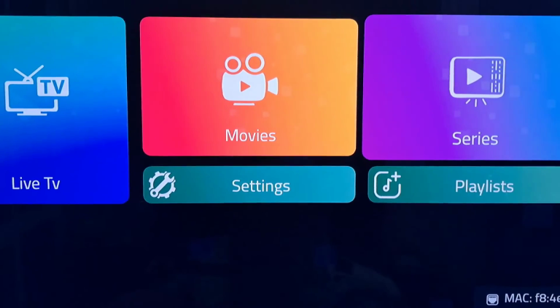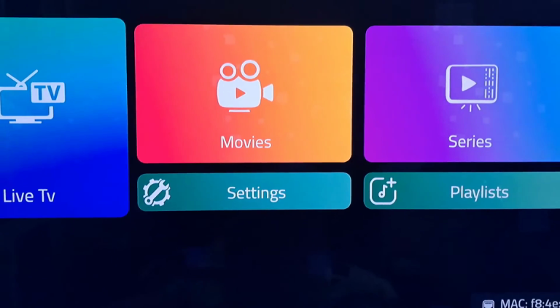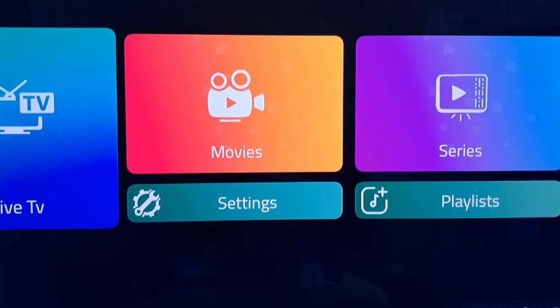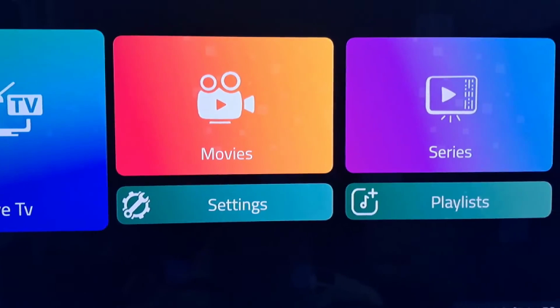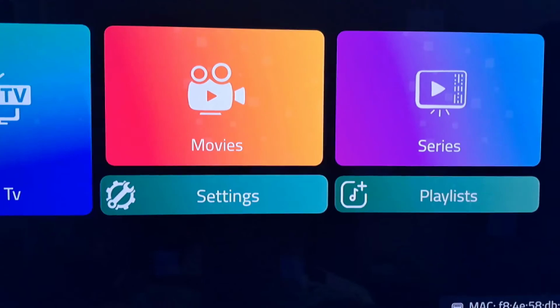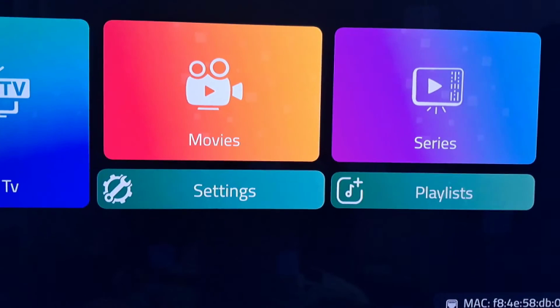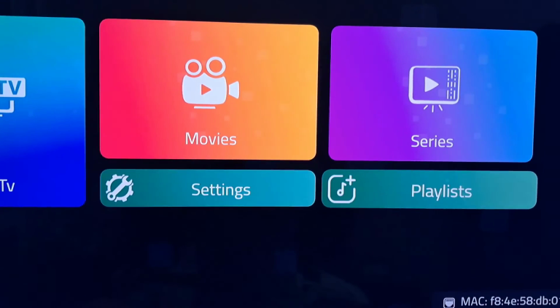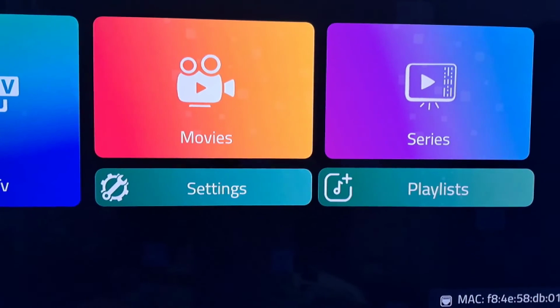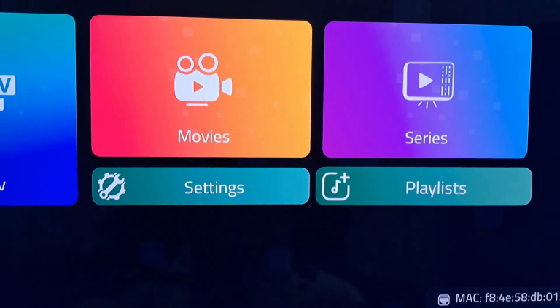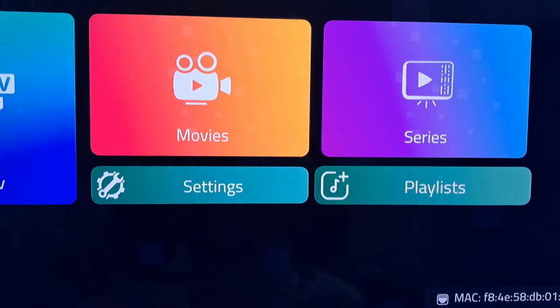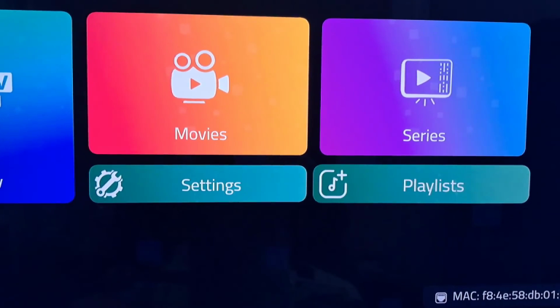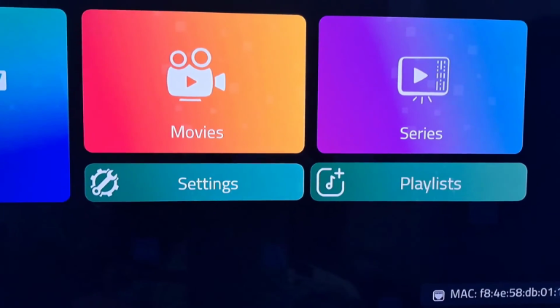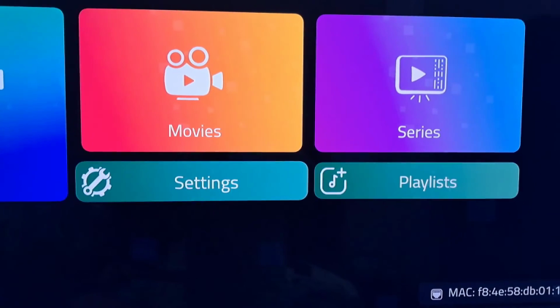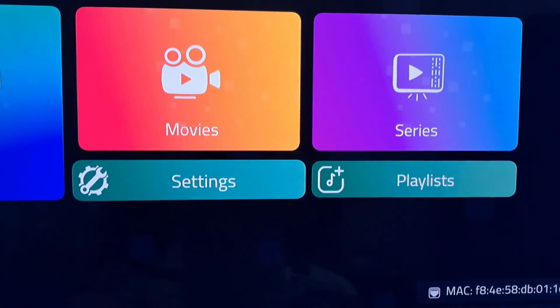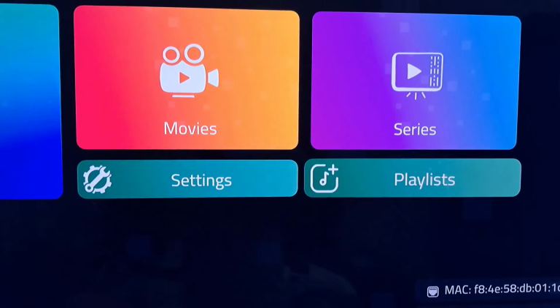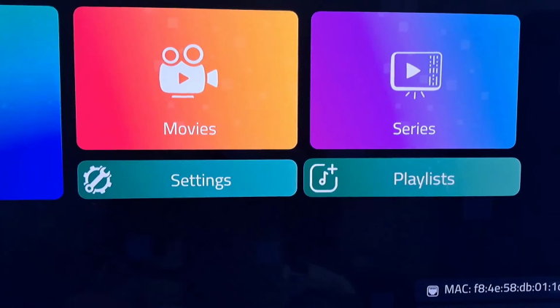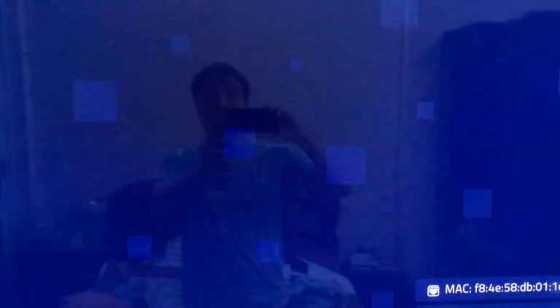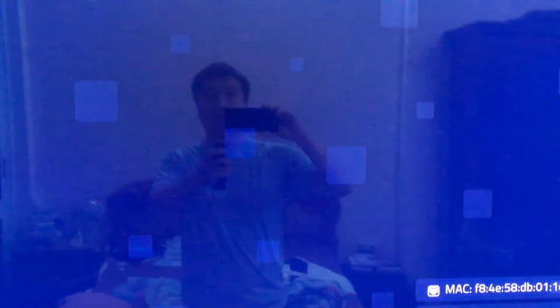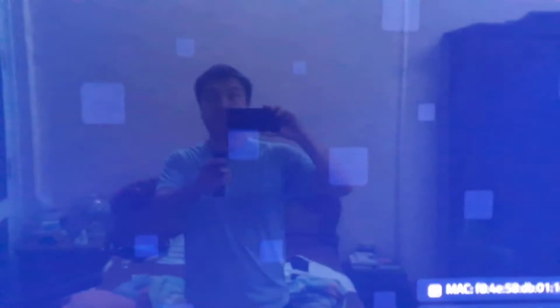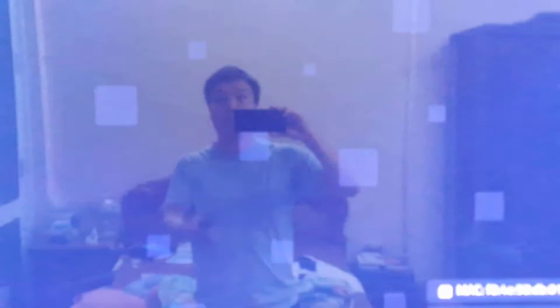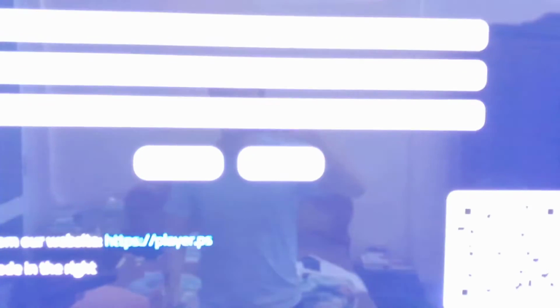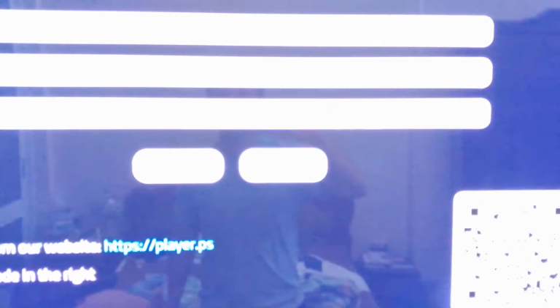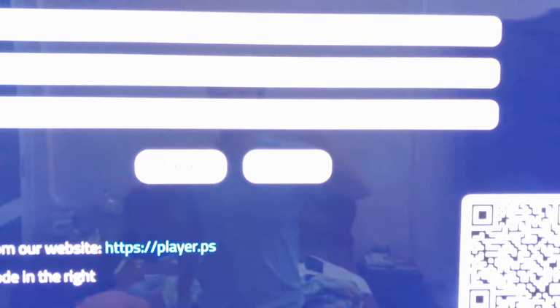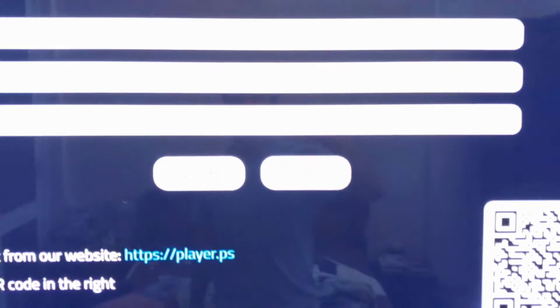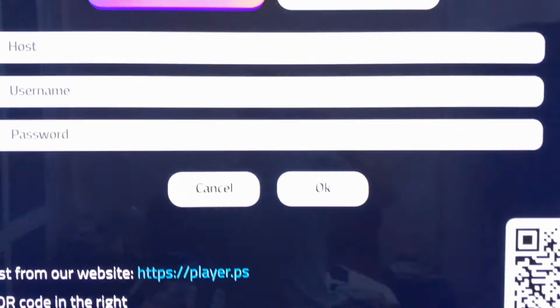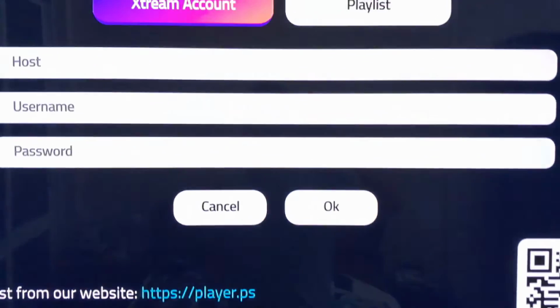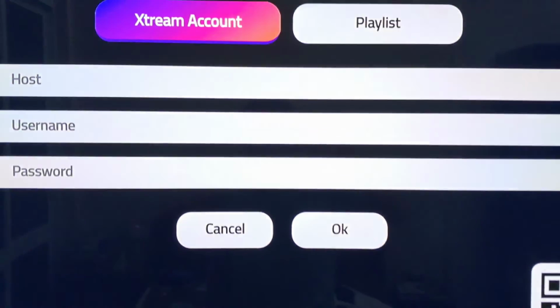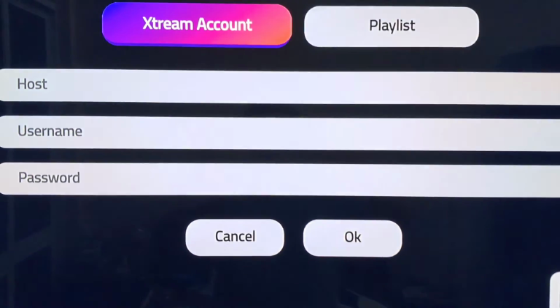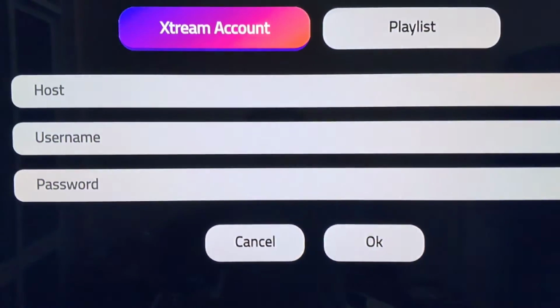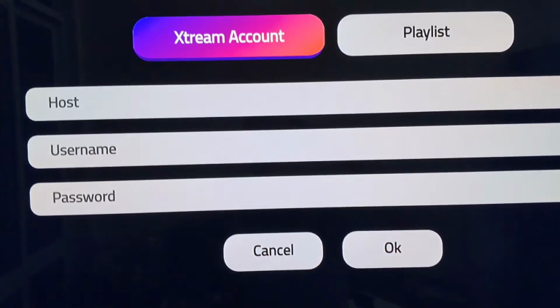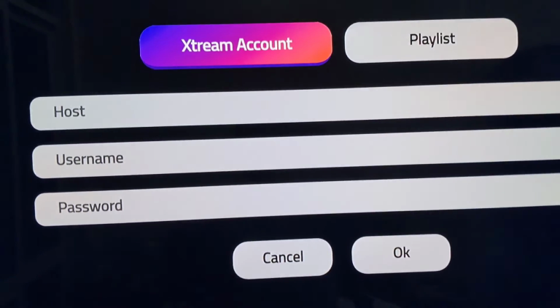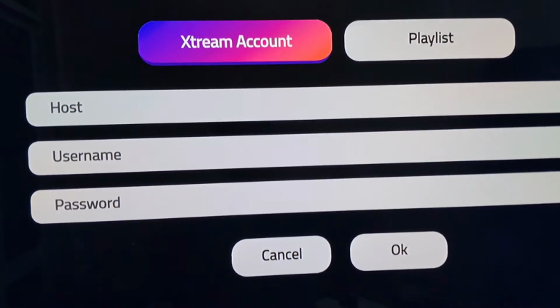We need to scroll down and click Accept, and then choose Extreme Codes. Right here you need to enter the details you get from Middle.